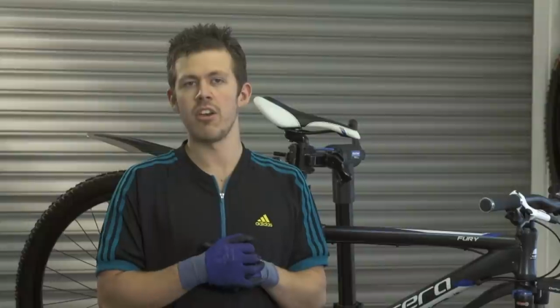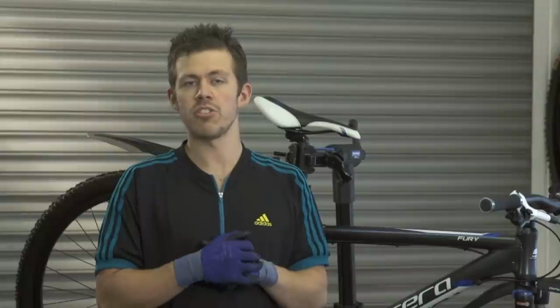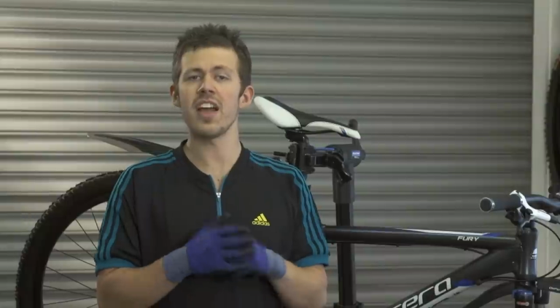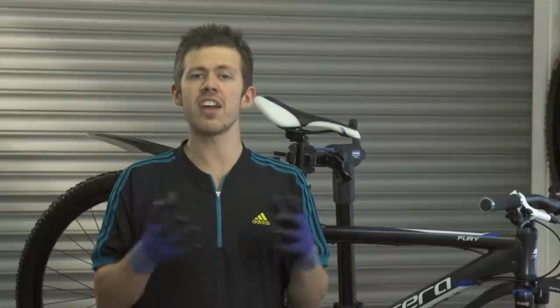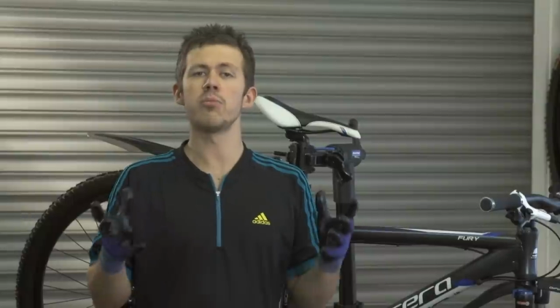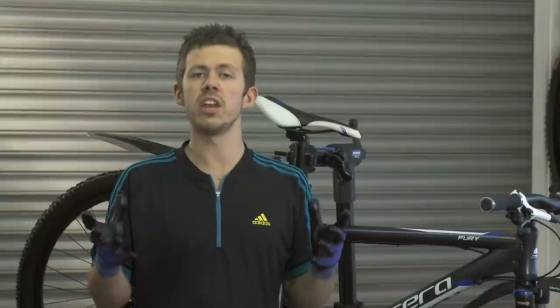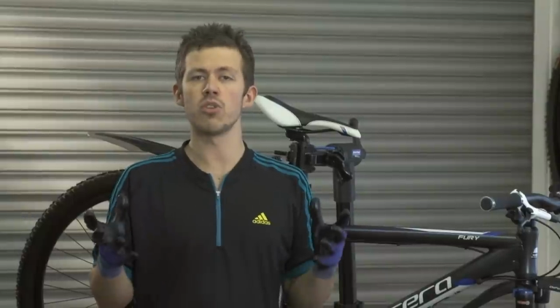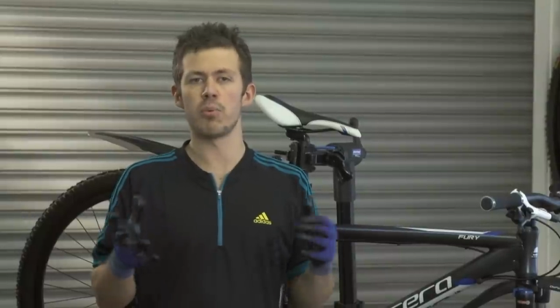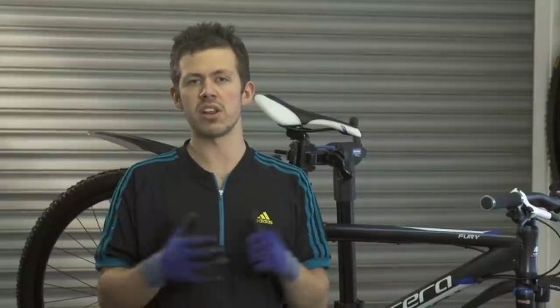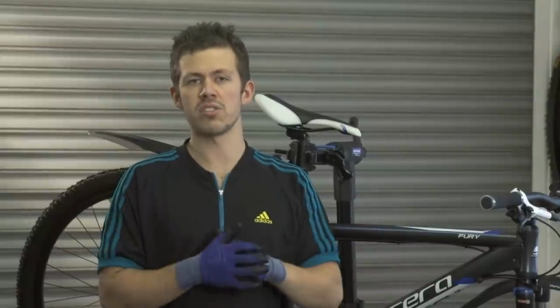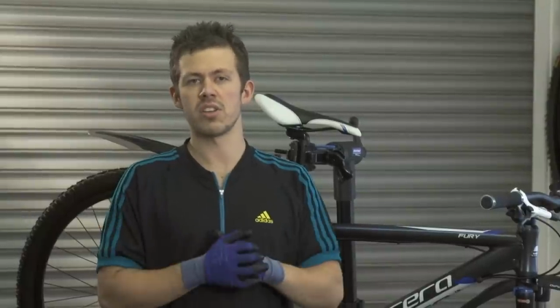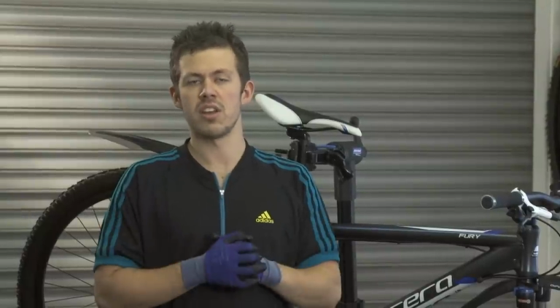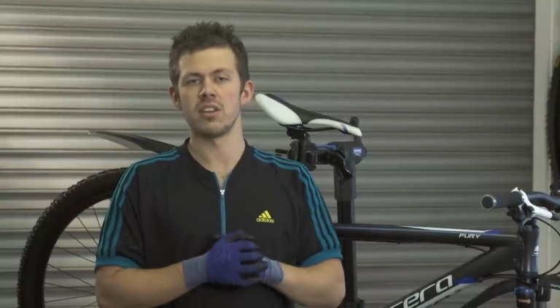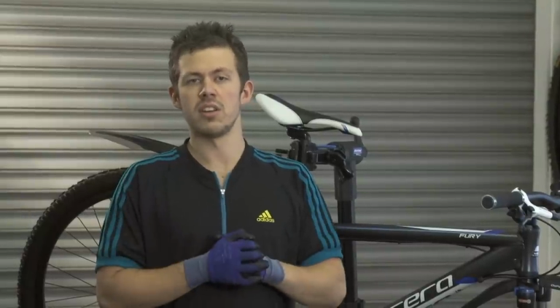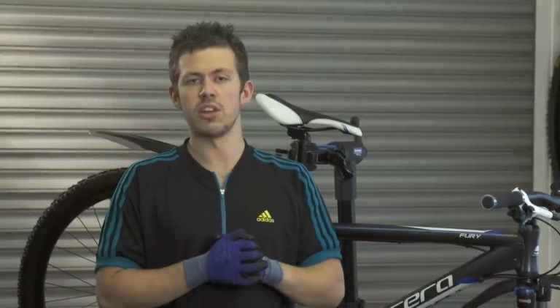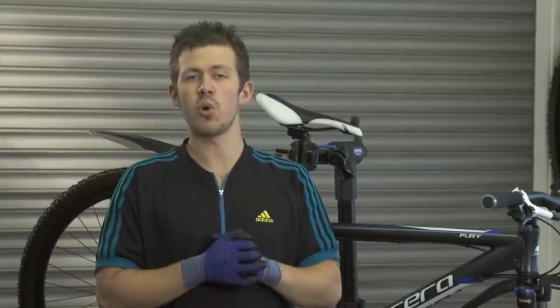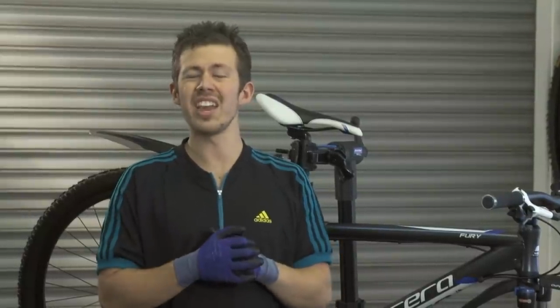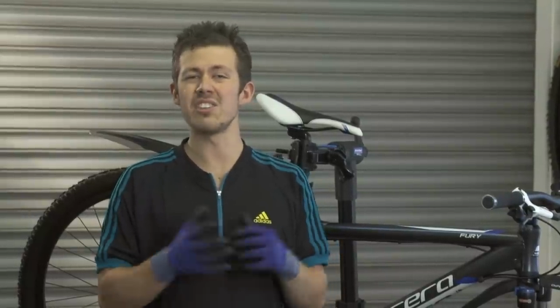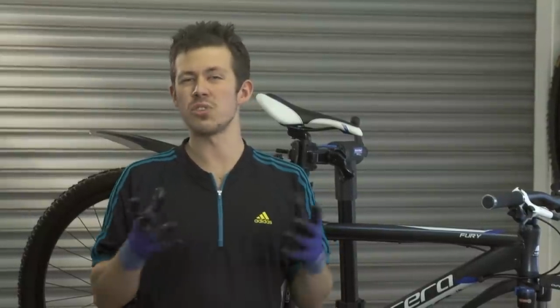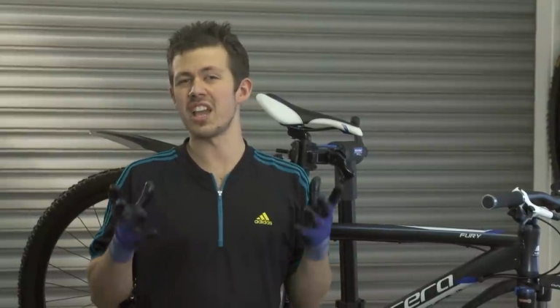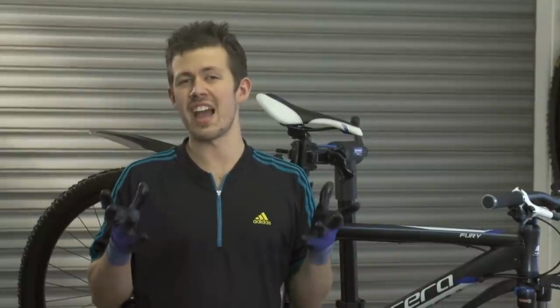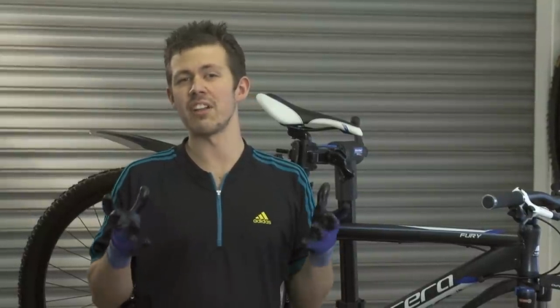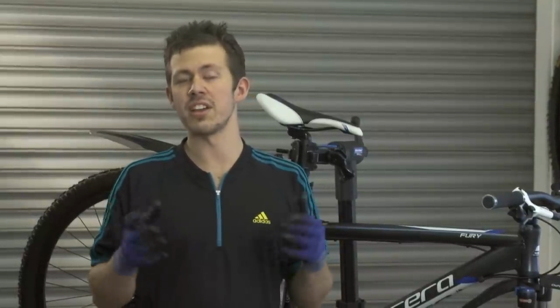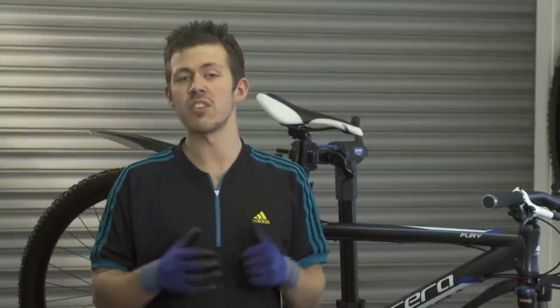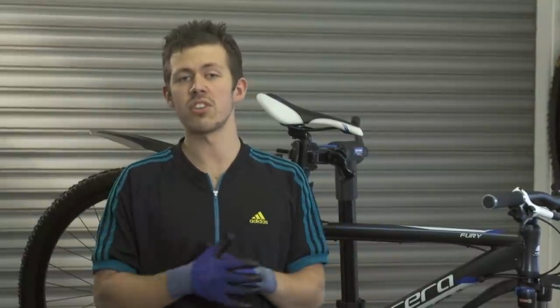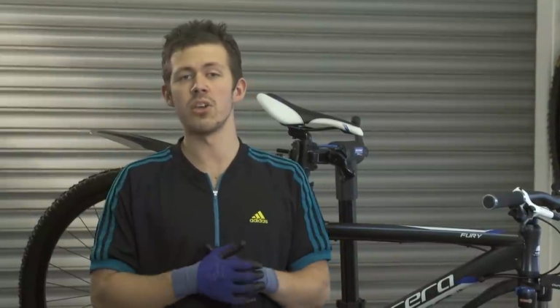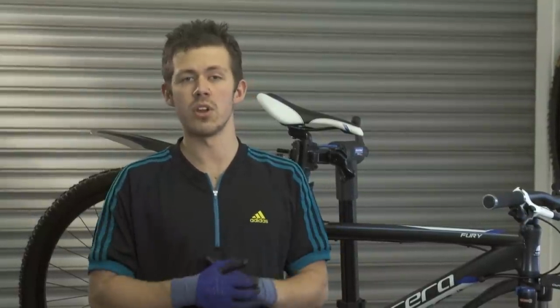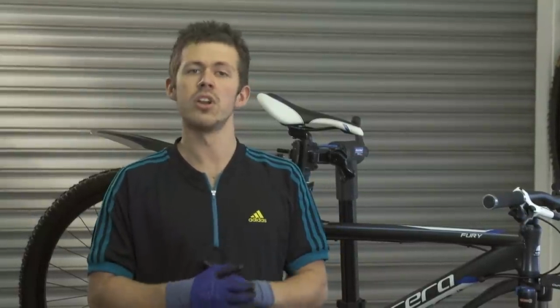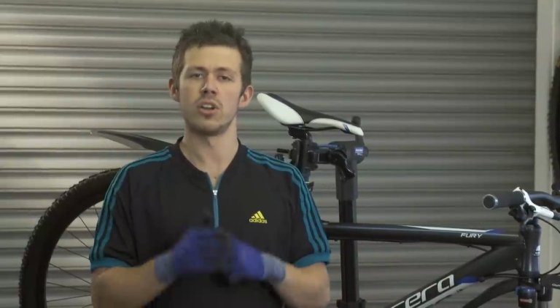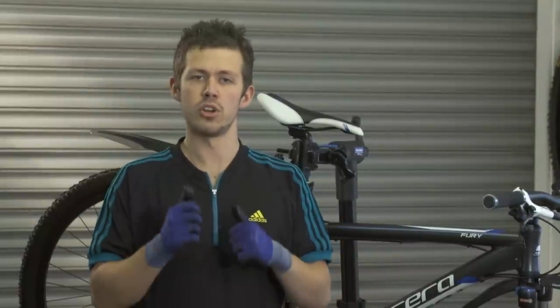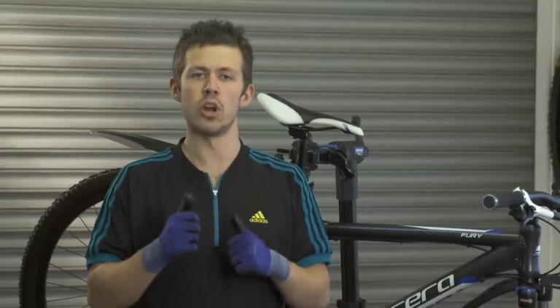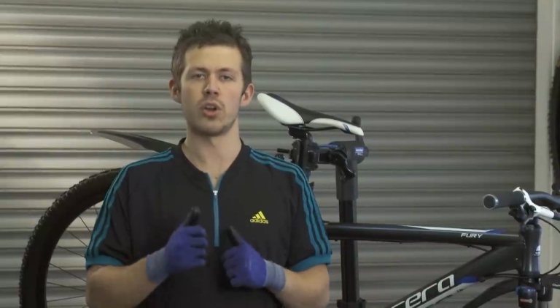So that's how you bleed your brakes. It's quite easy once you get the hang of it, so good luck.